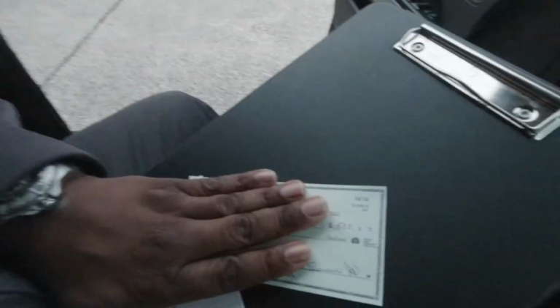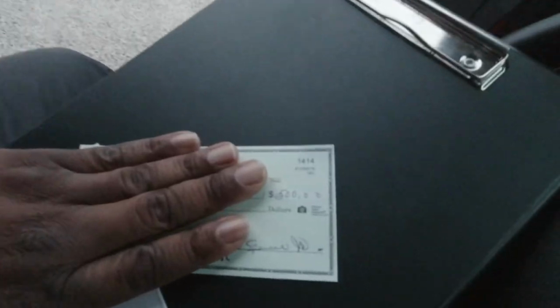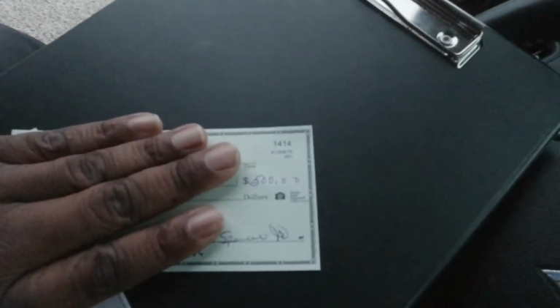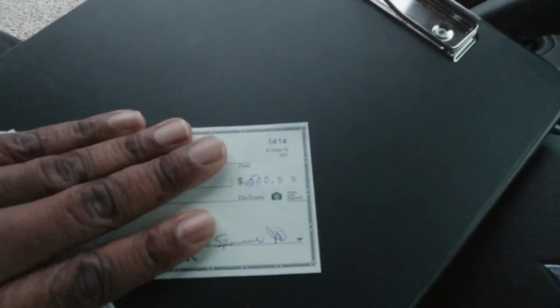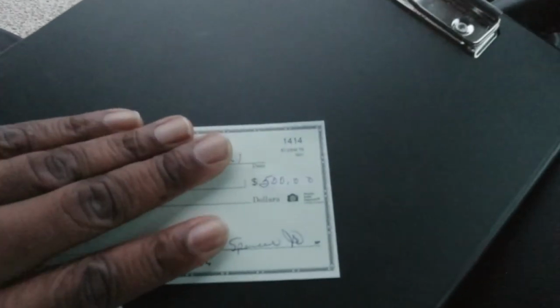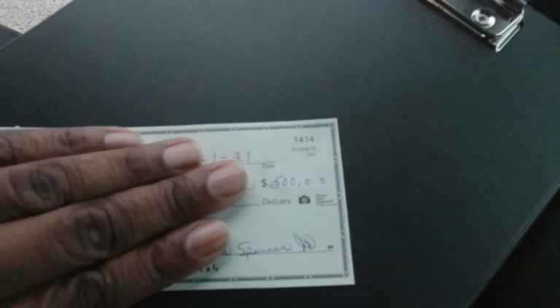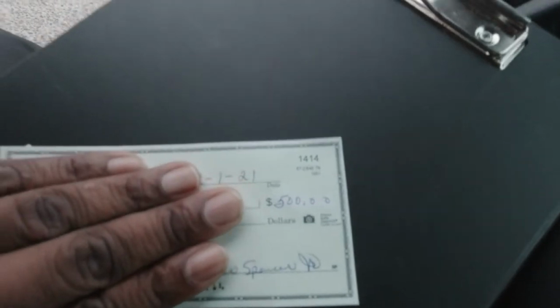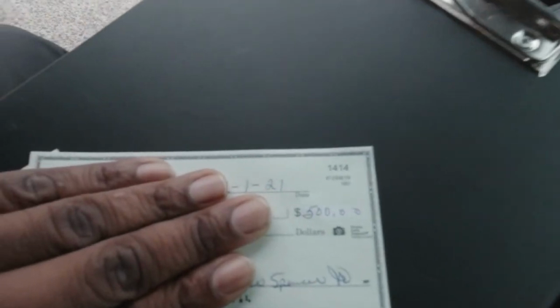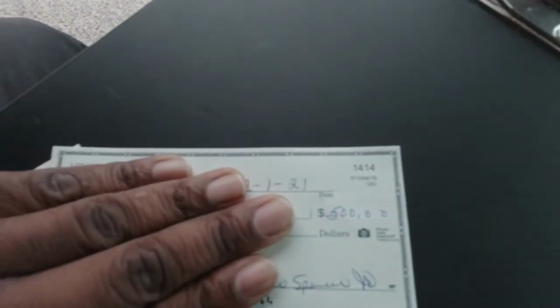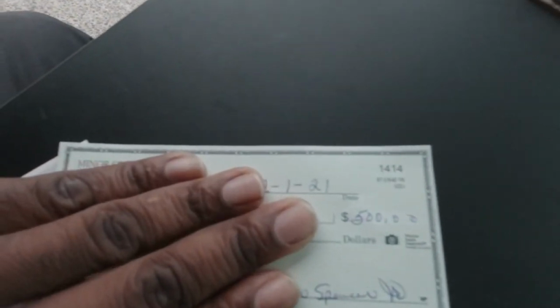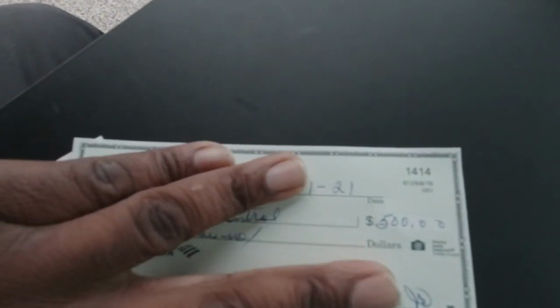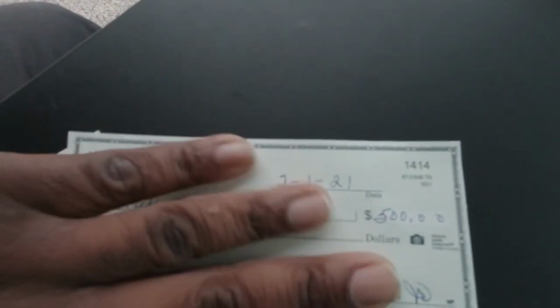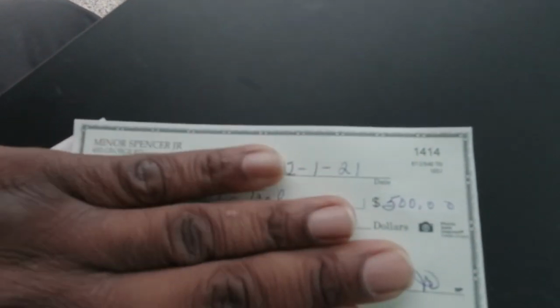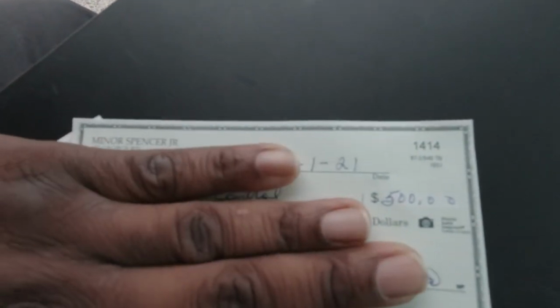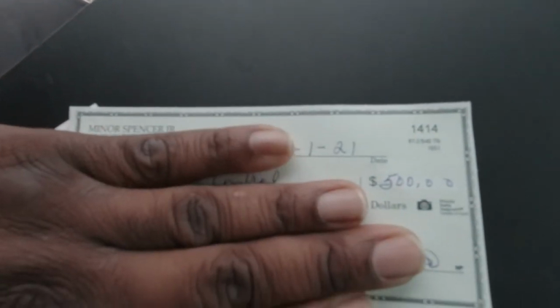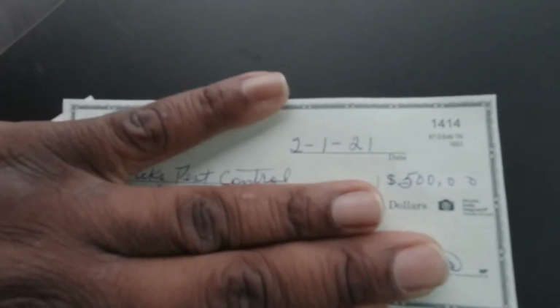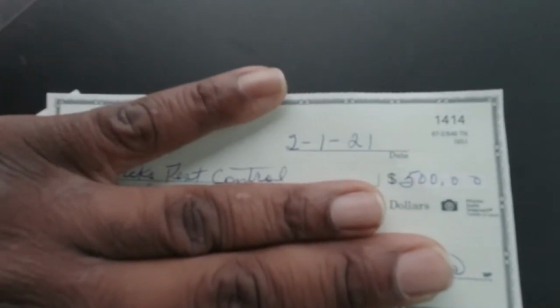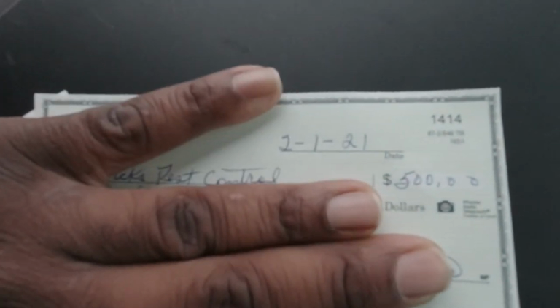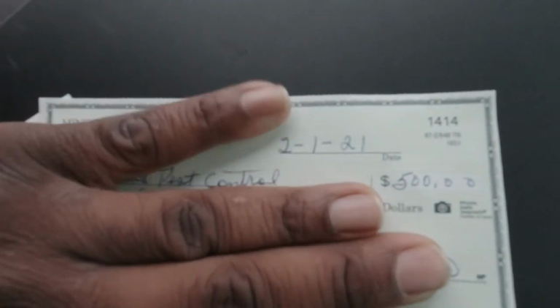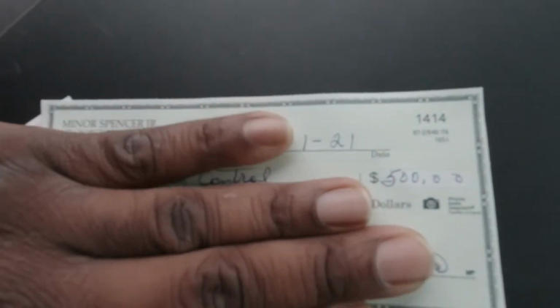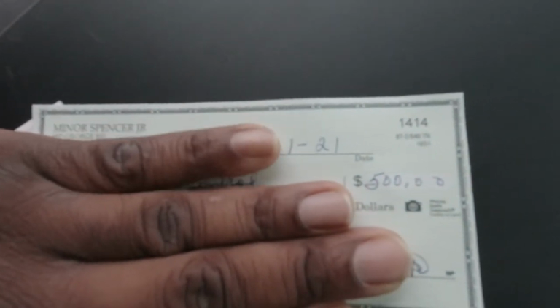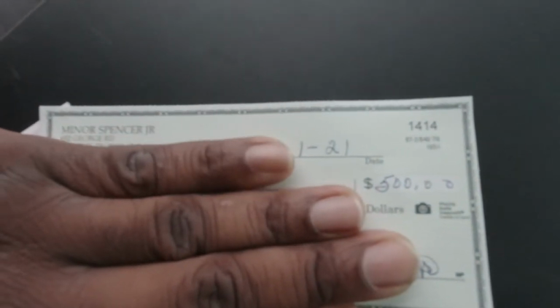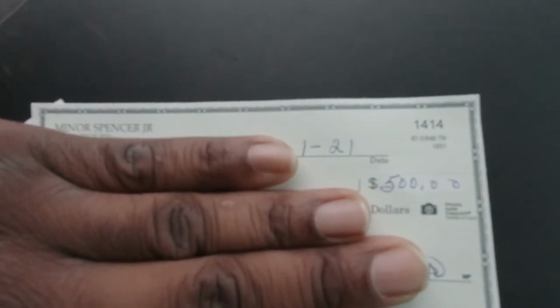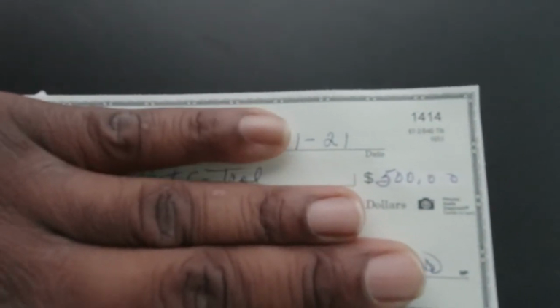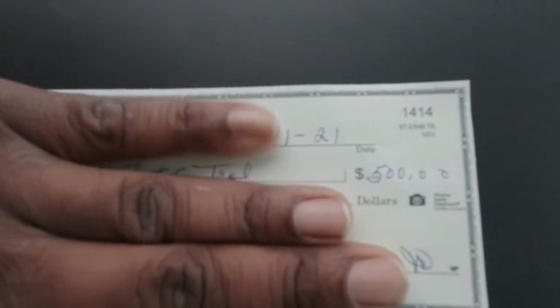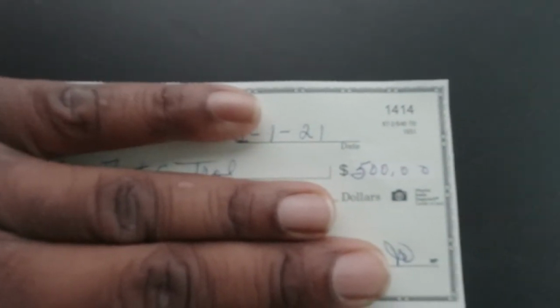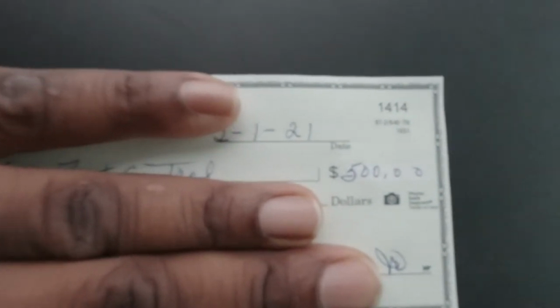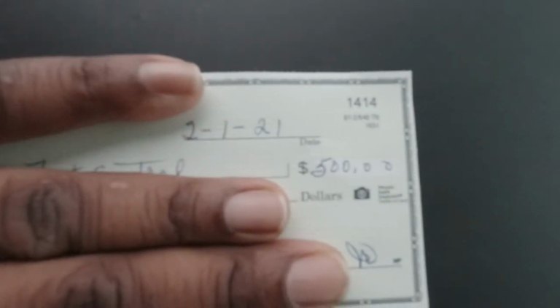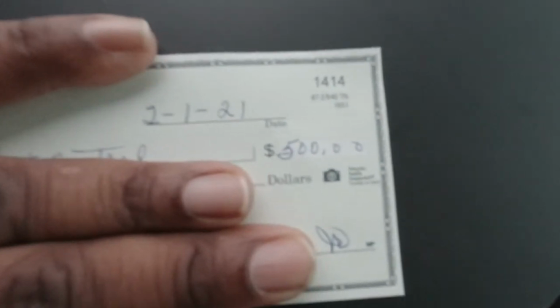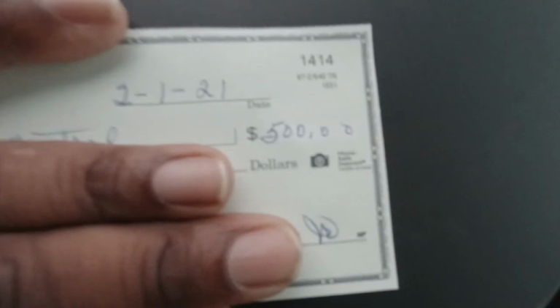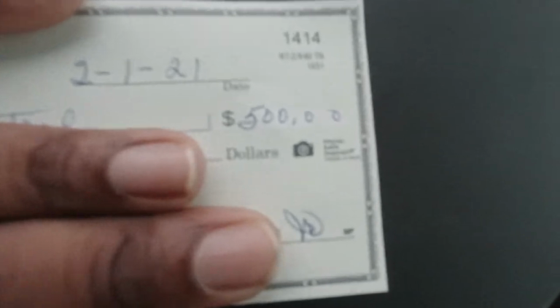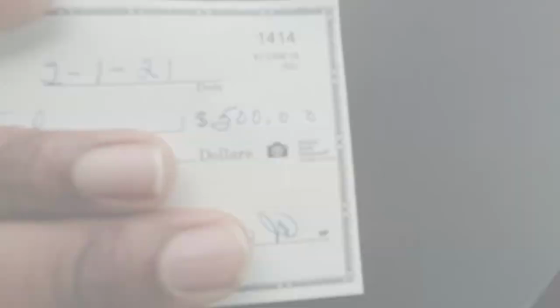I hope you guys can see that. That was today, and that's the amount.